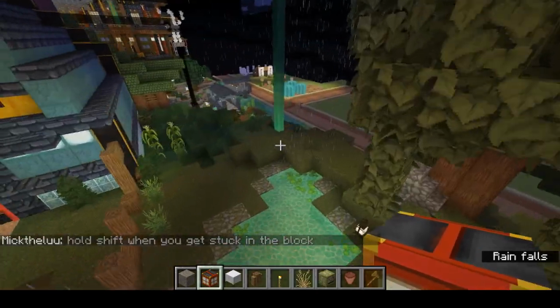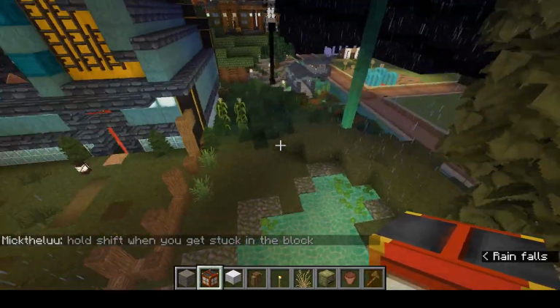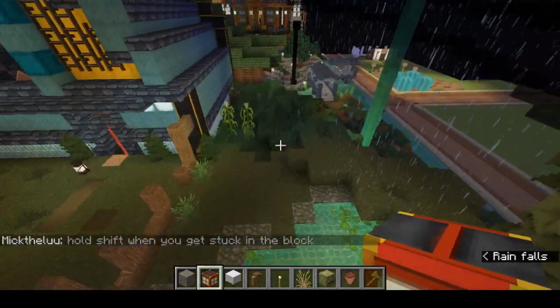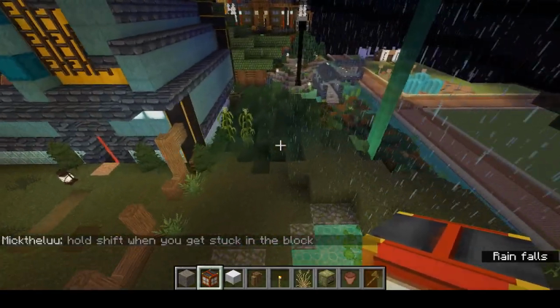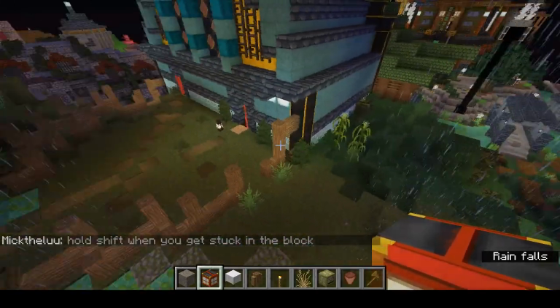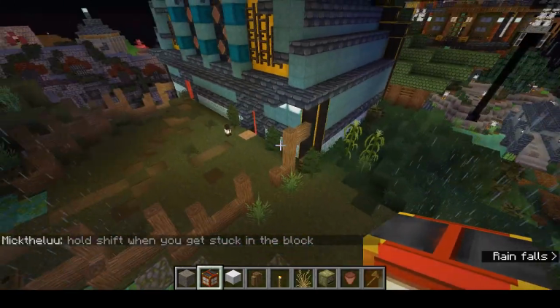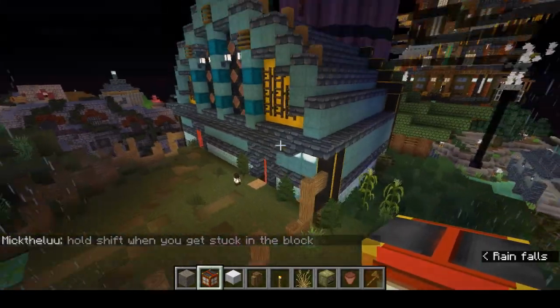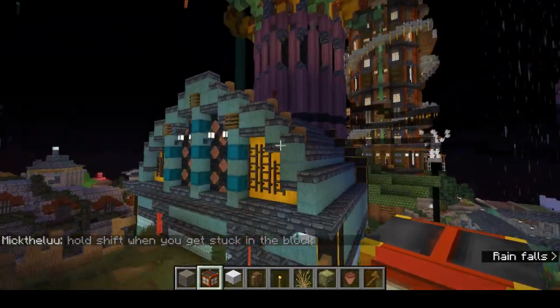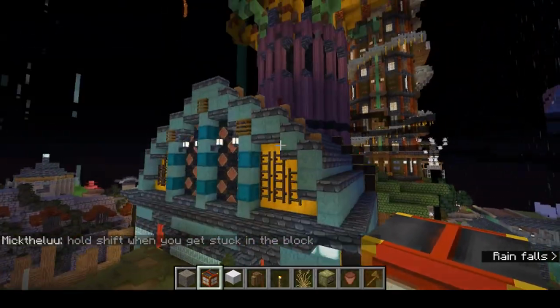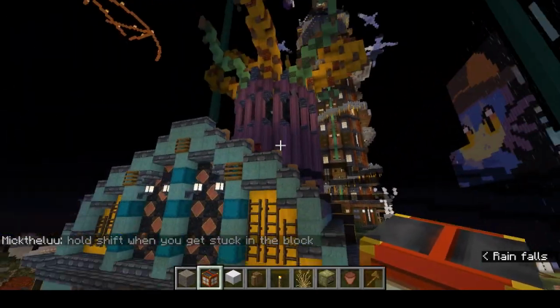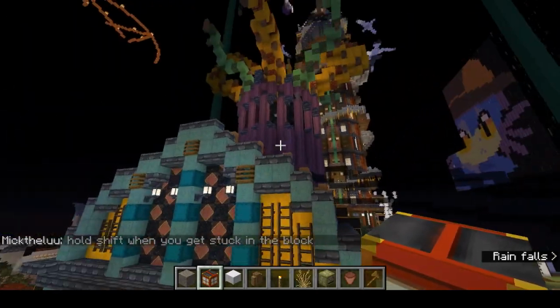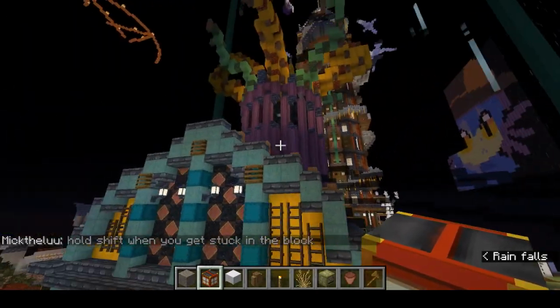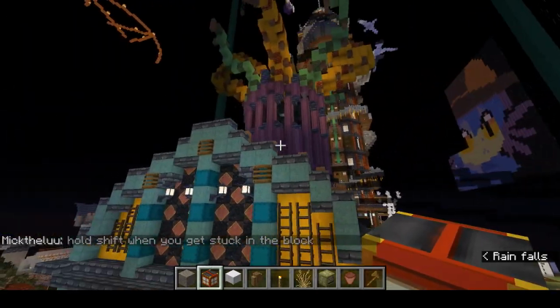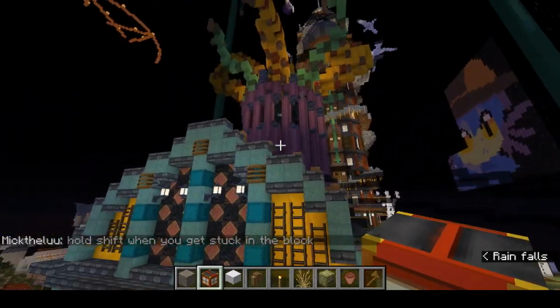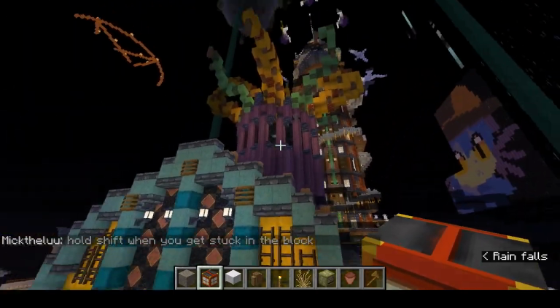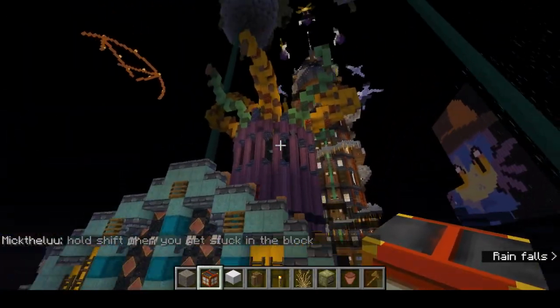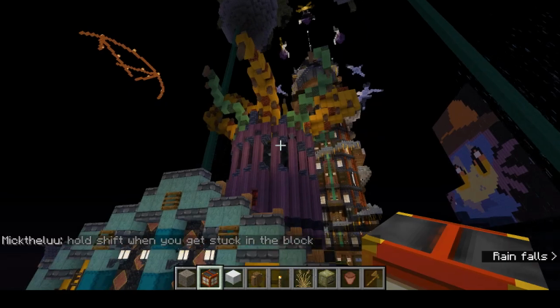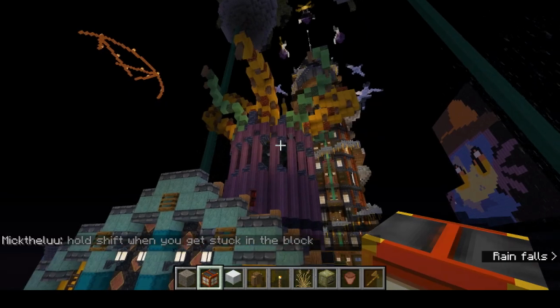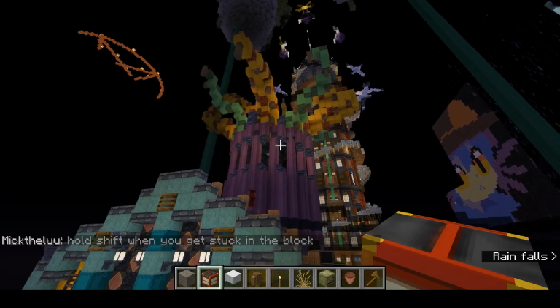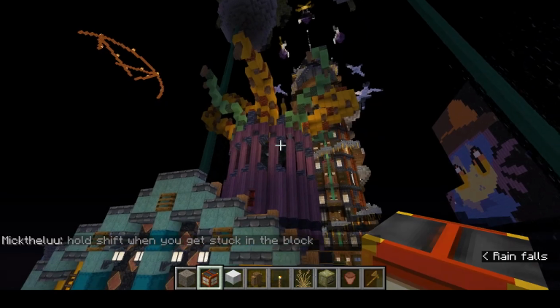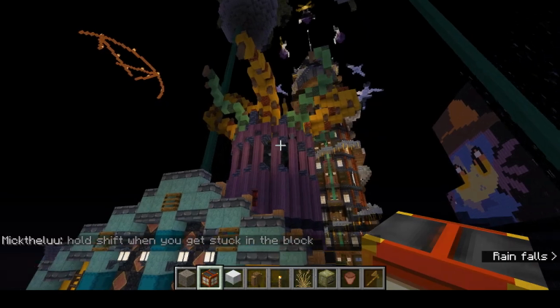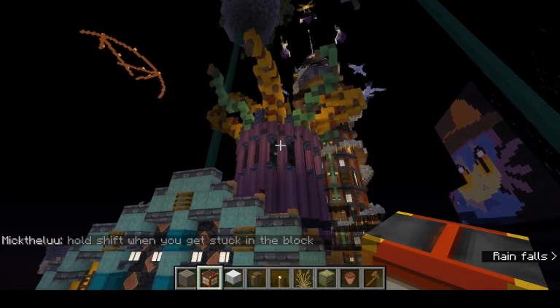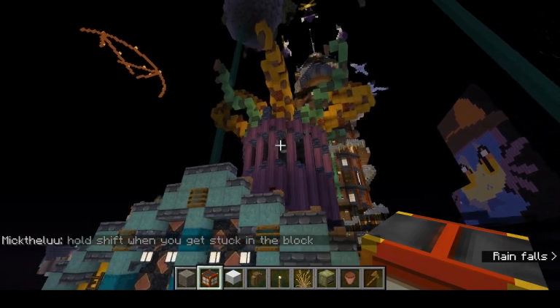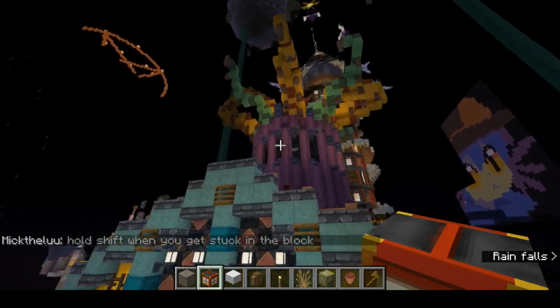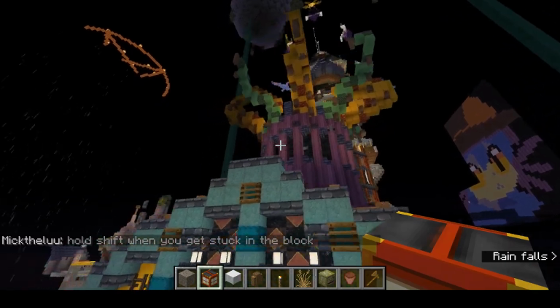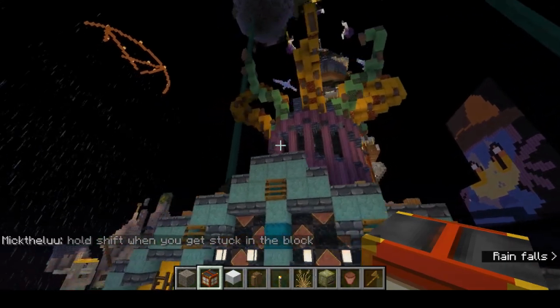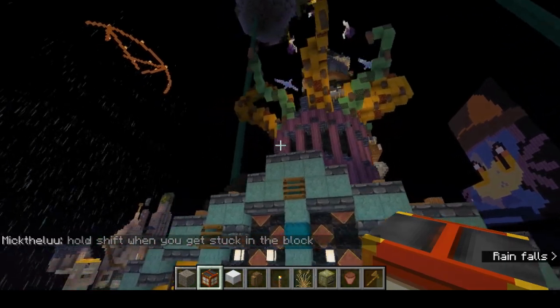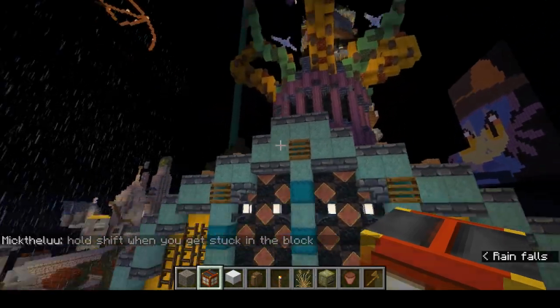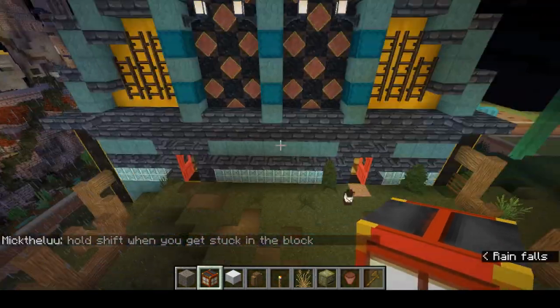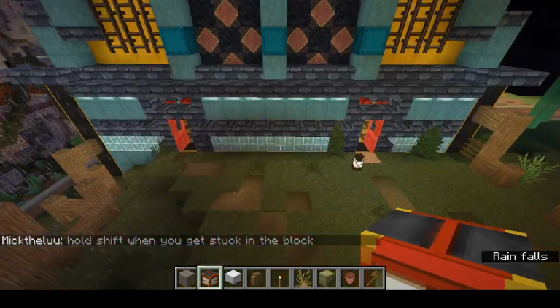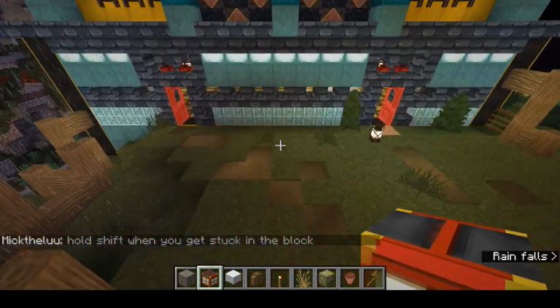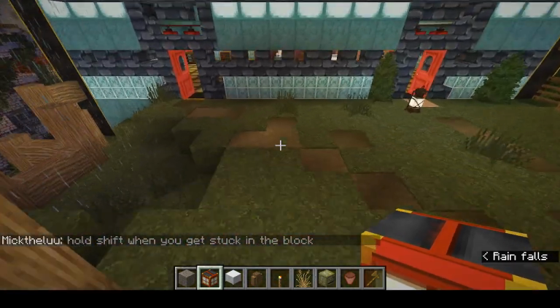The outpost itself is this lighthouse-looking thing, and you can see it's been overtaken by these alien tentacles.